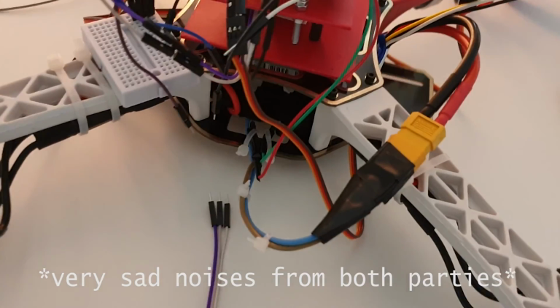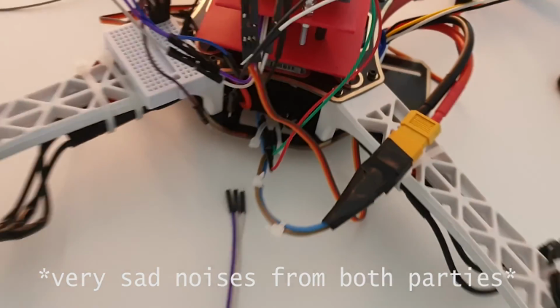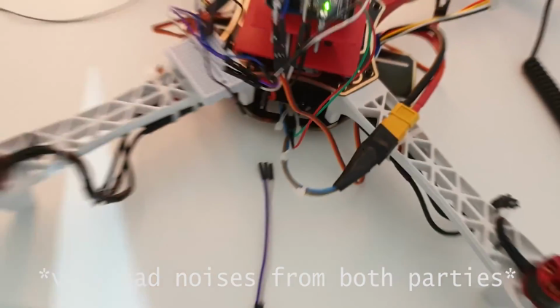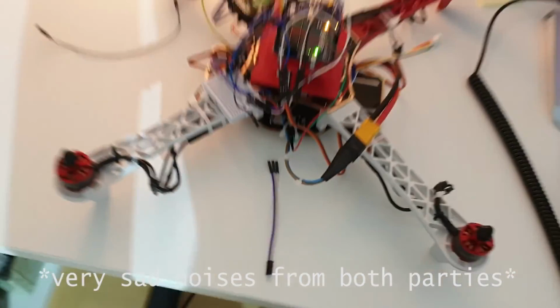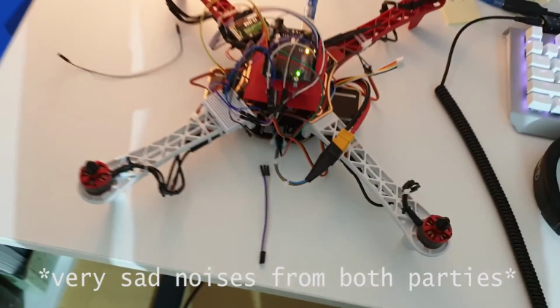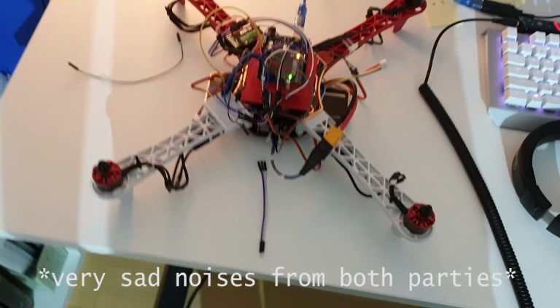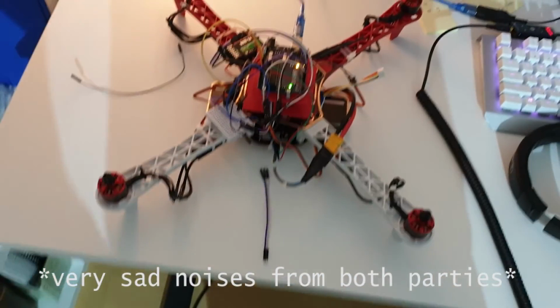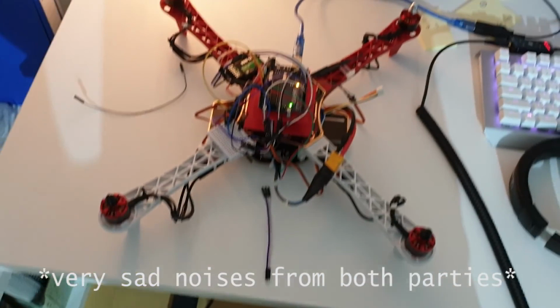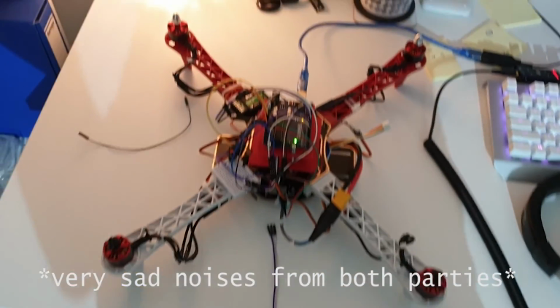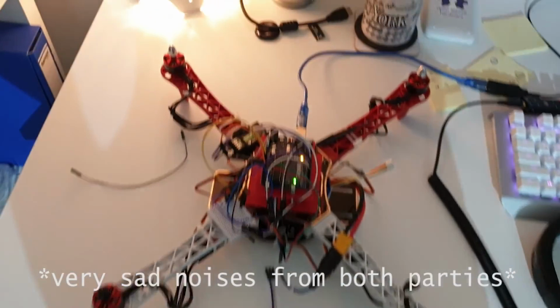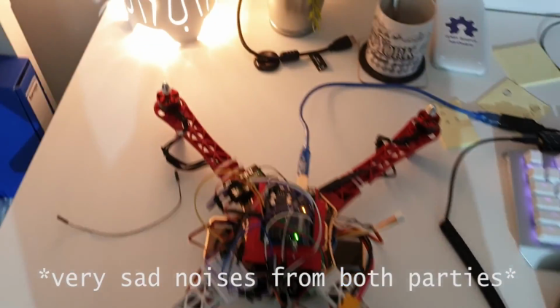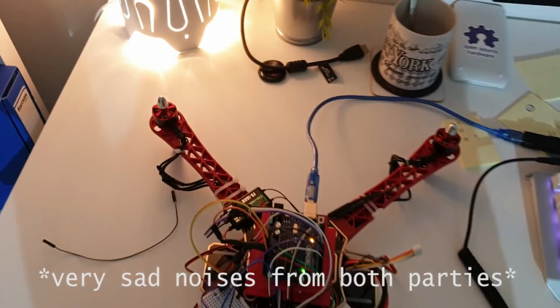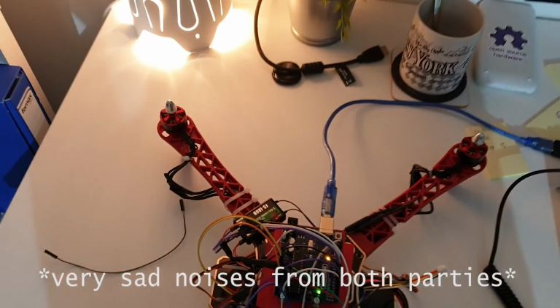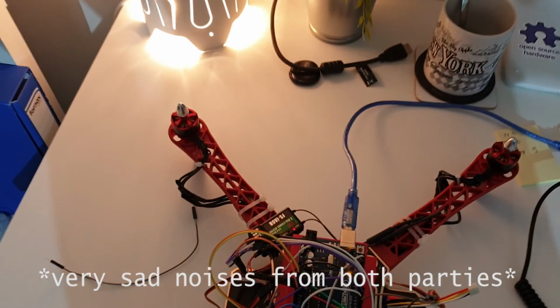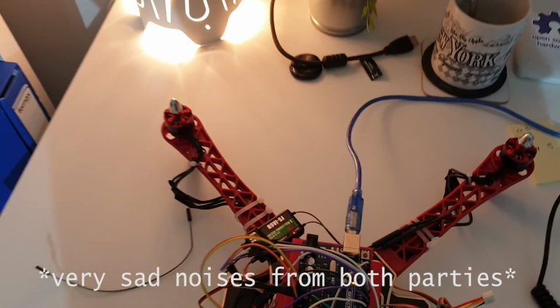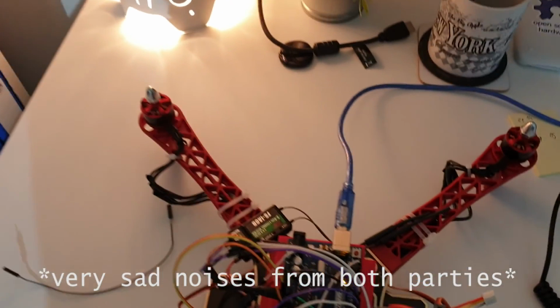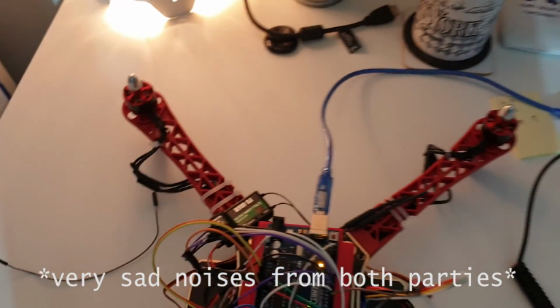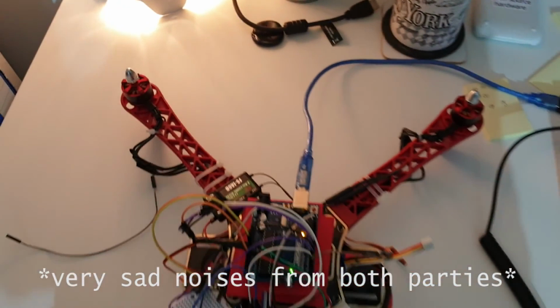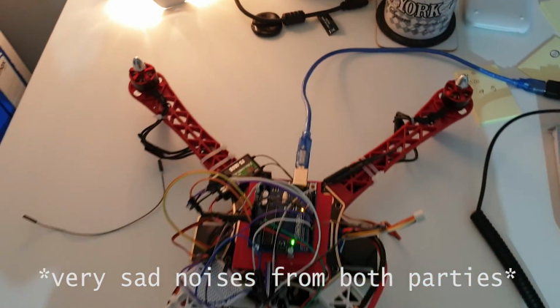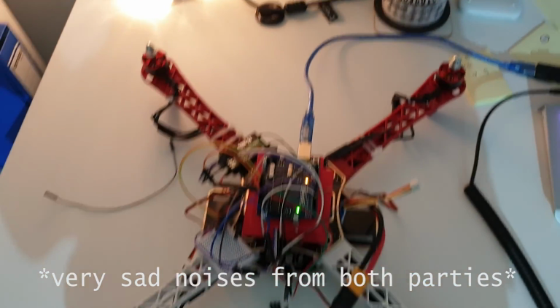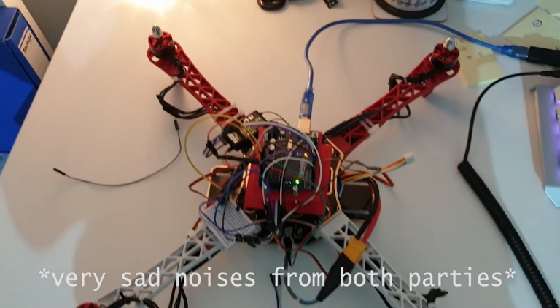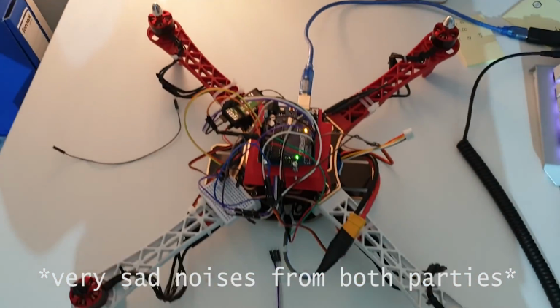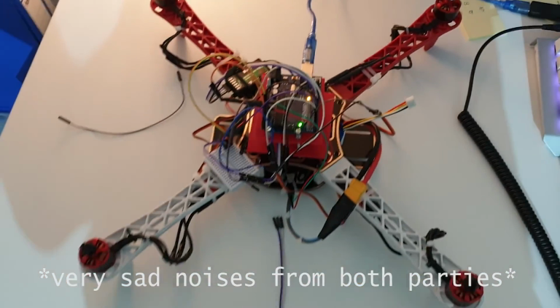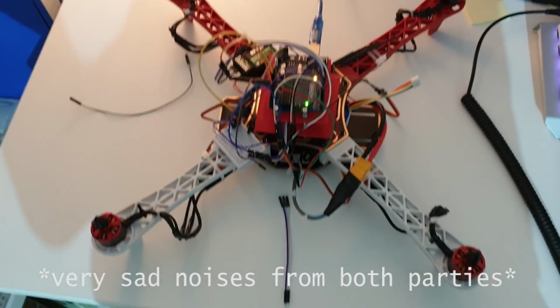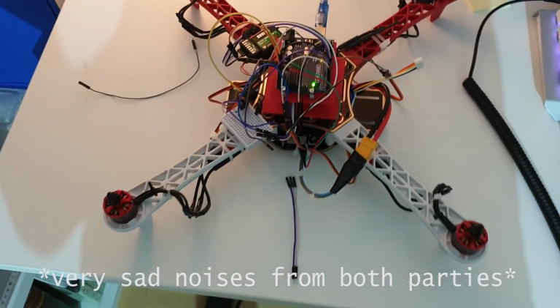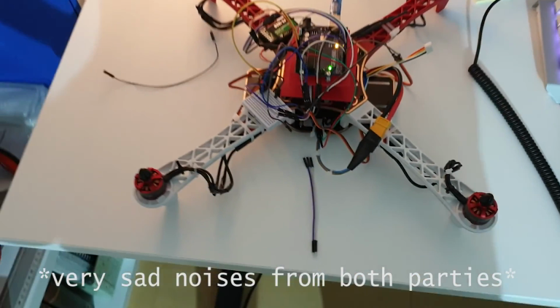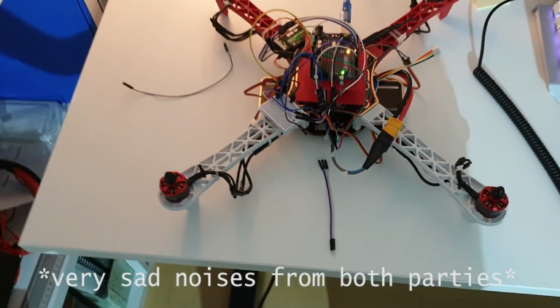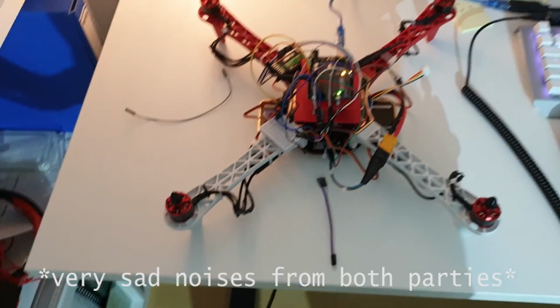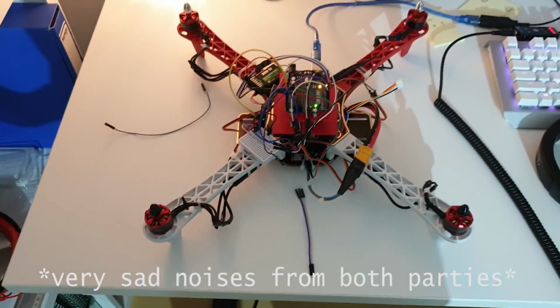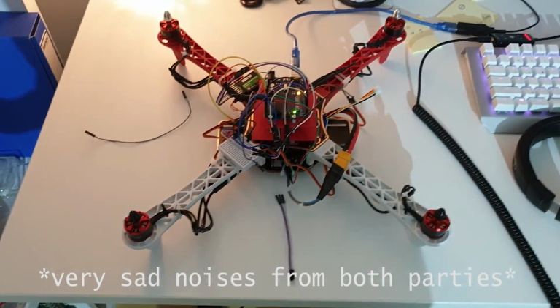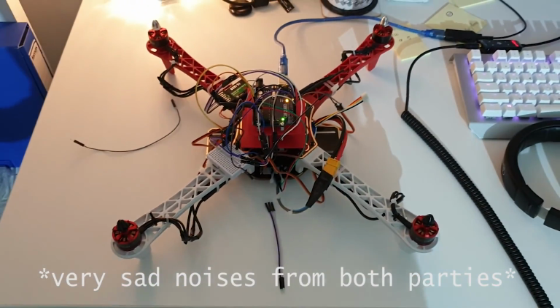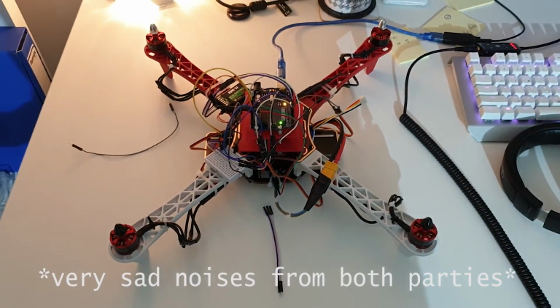My drone just started producing some weird ESC sounds and I don't know what the hell is wrong with it.